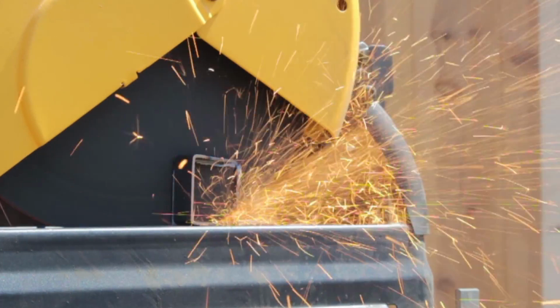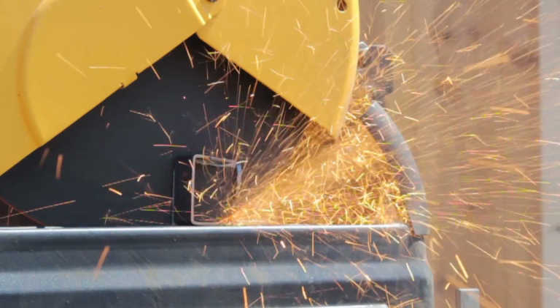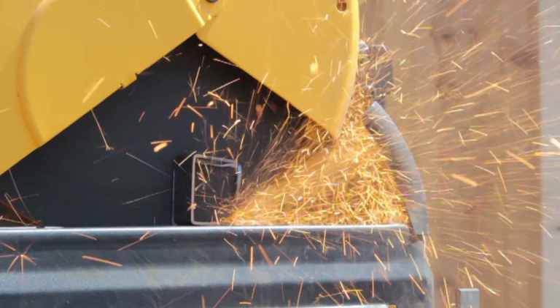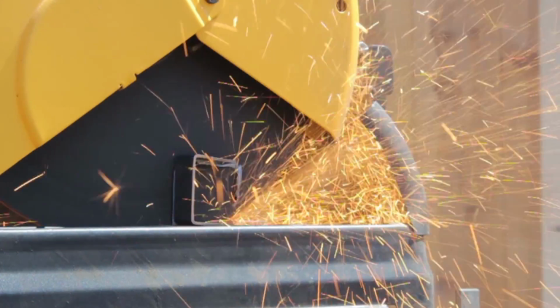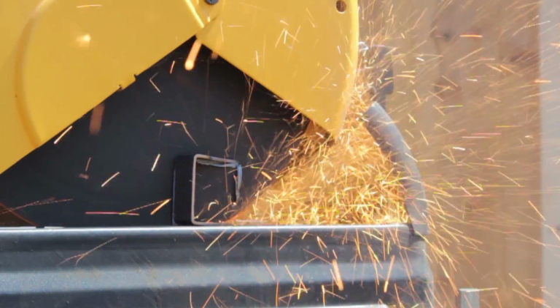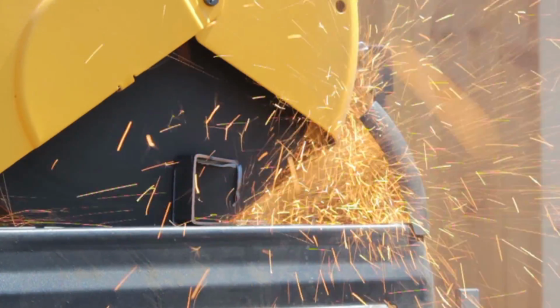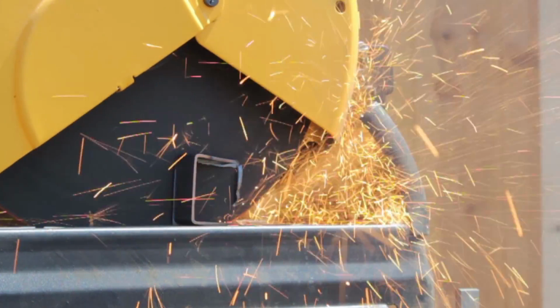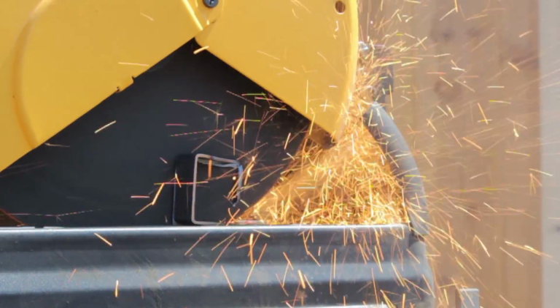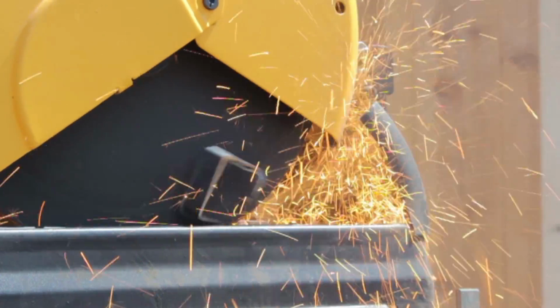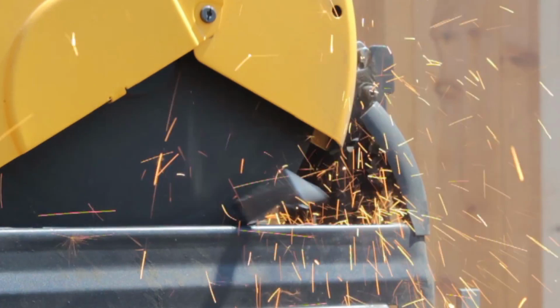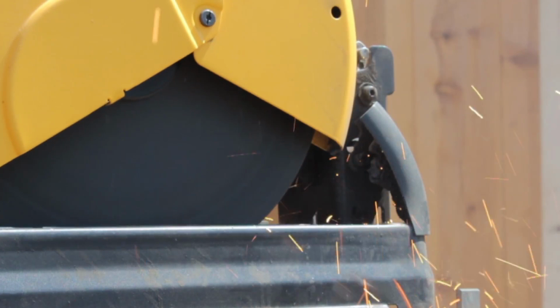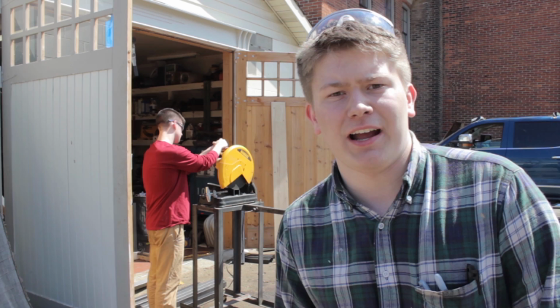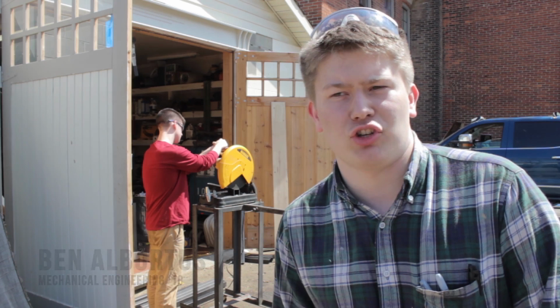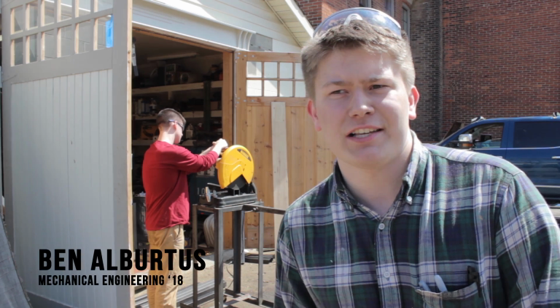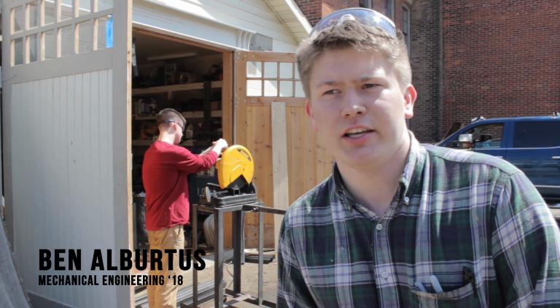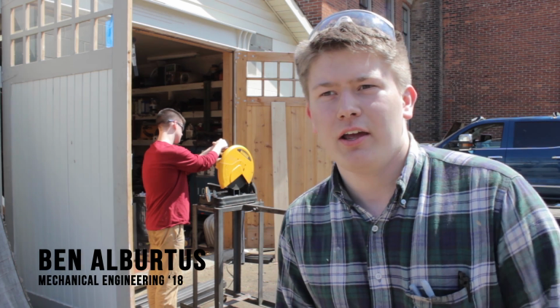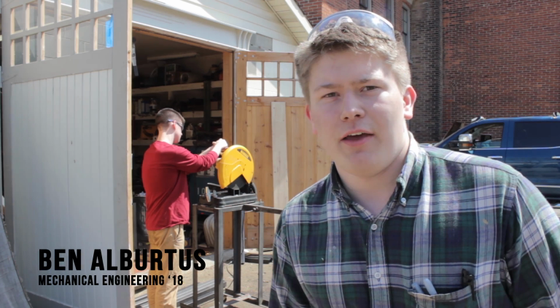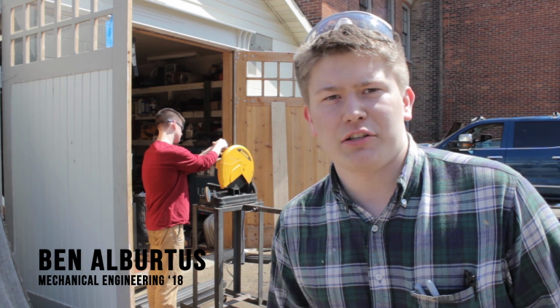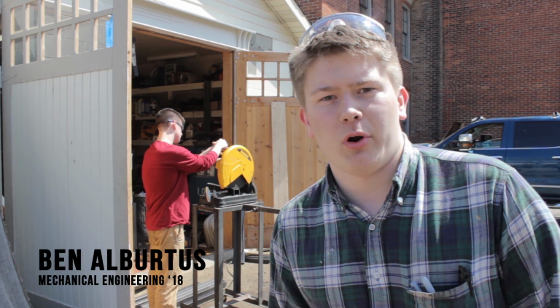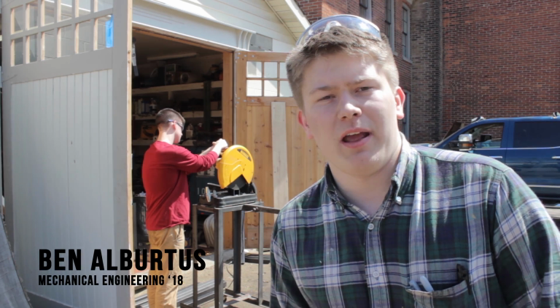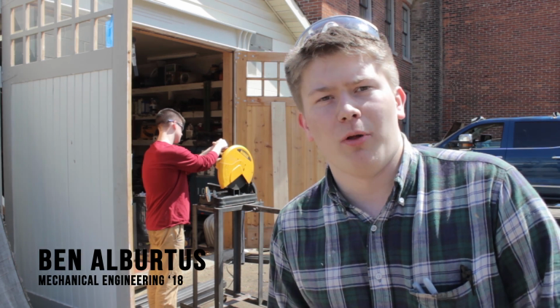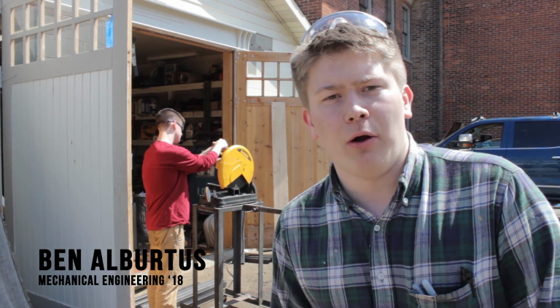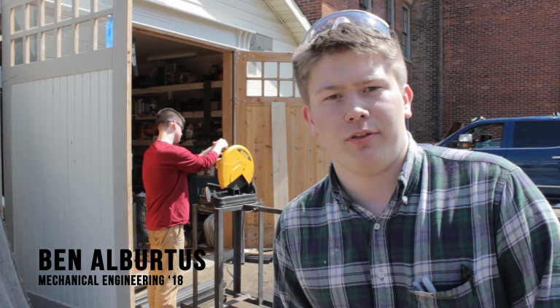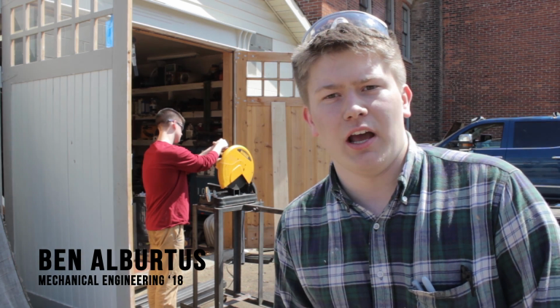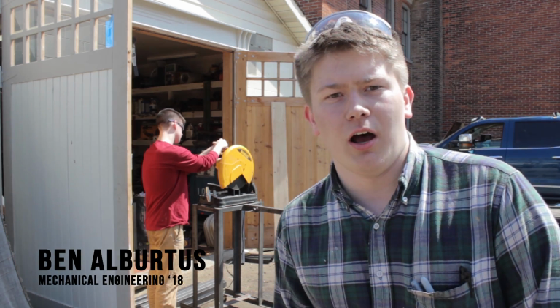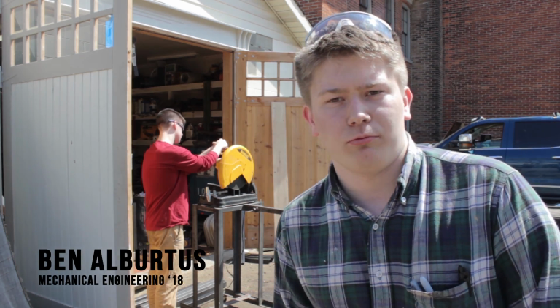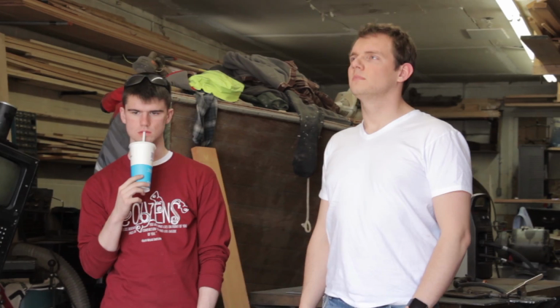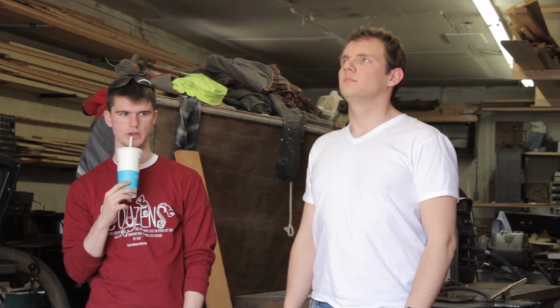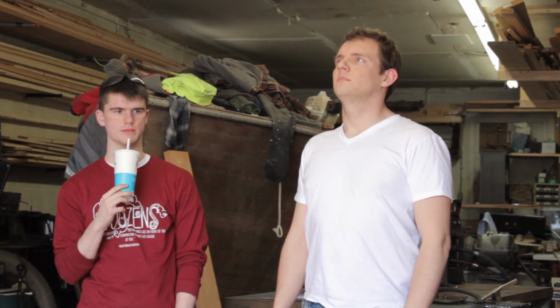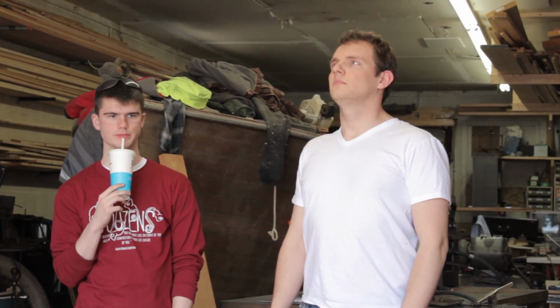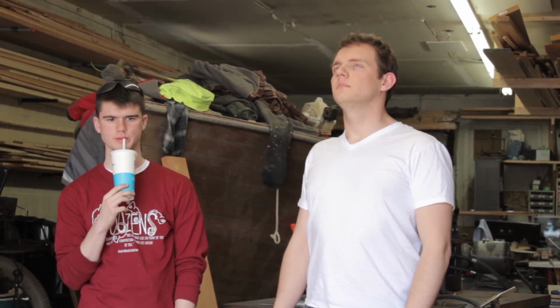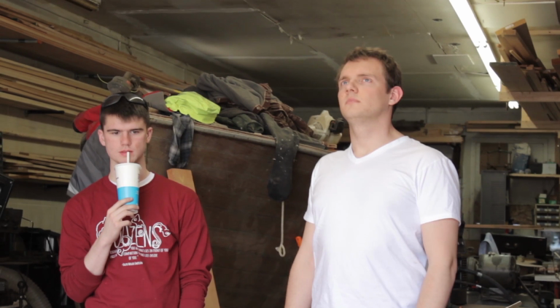Right now behind me, Scott's cutting some of the pieces that come off the back of the chassis. That's where we're going to be able to mount the shock for the rear trailing arm.